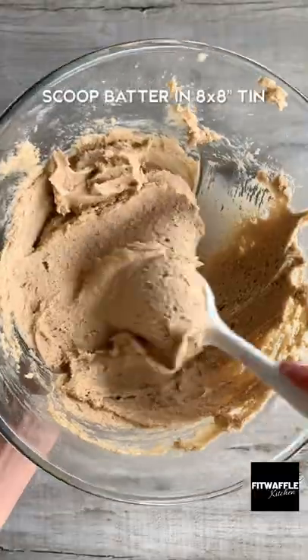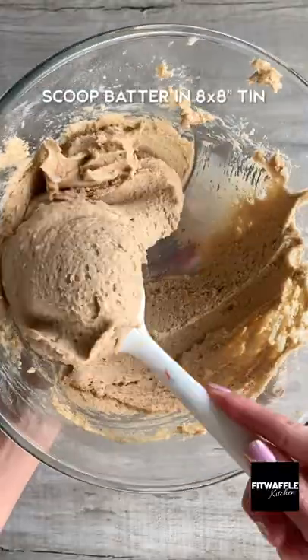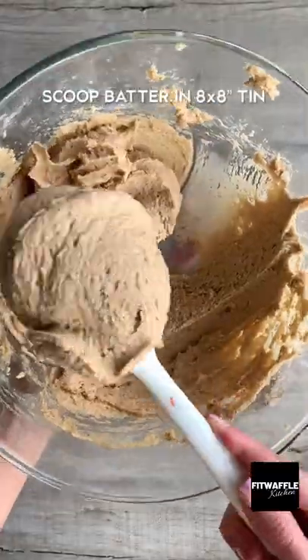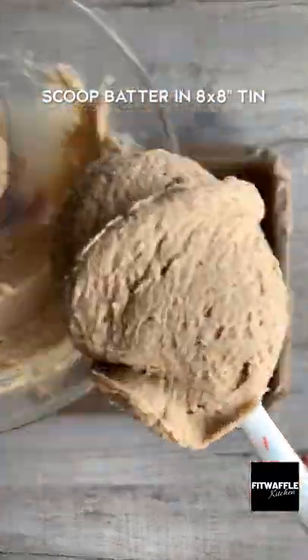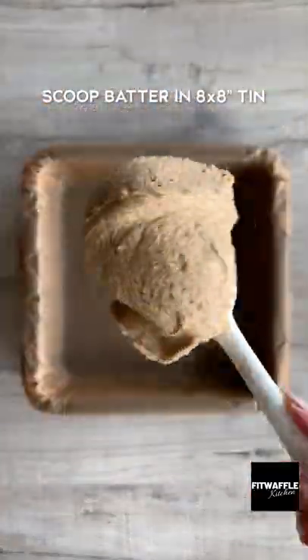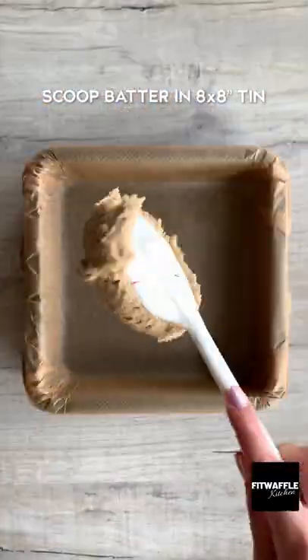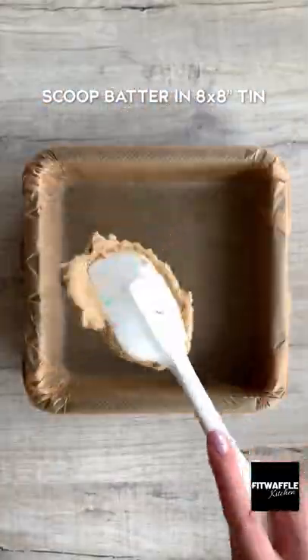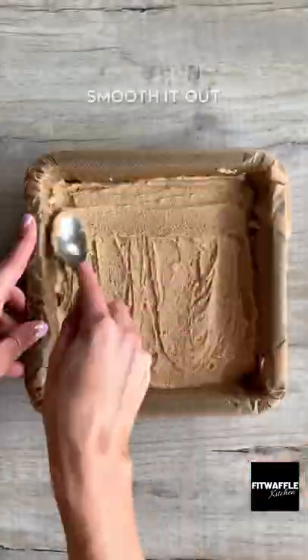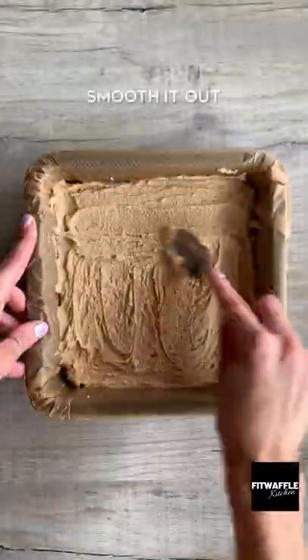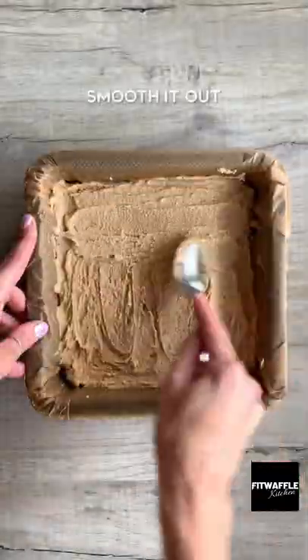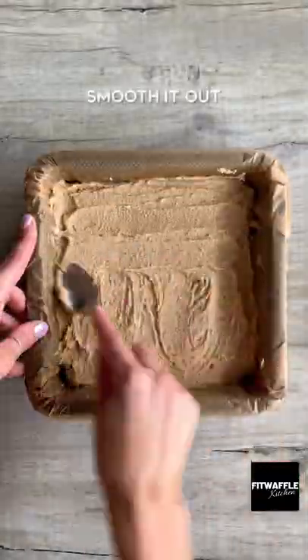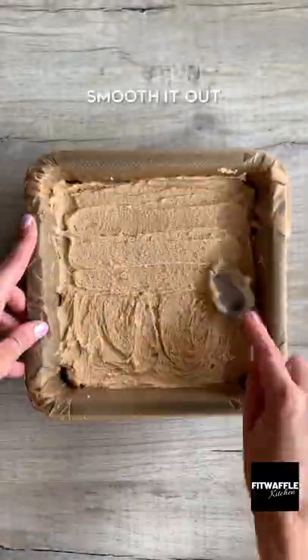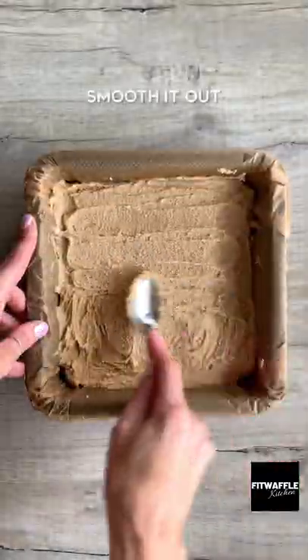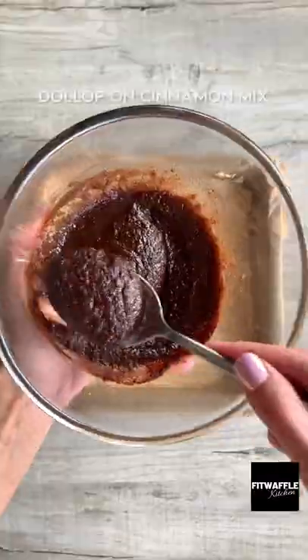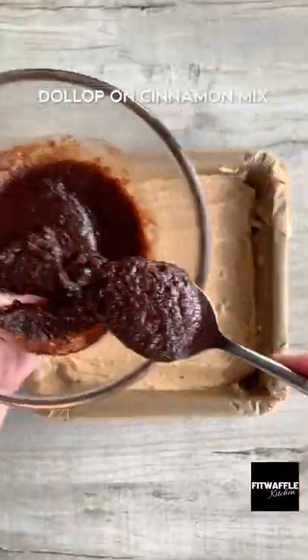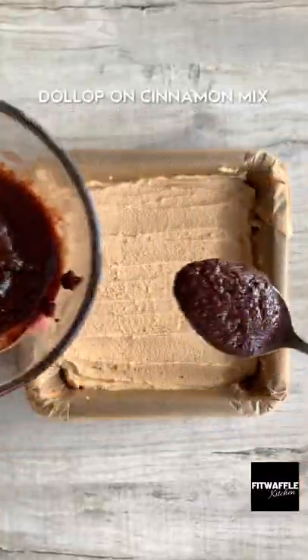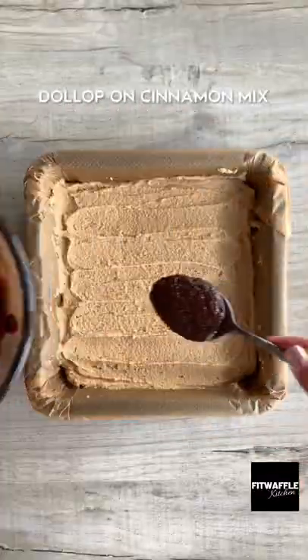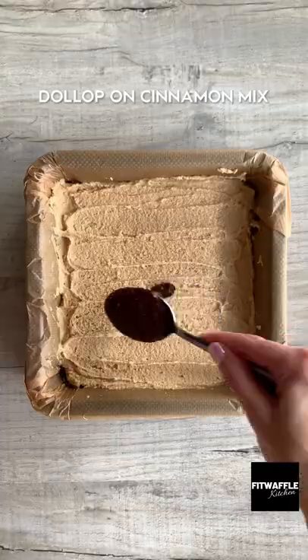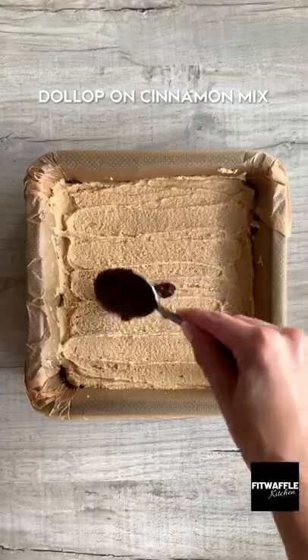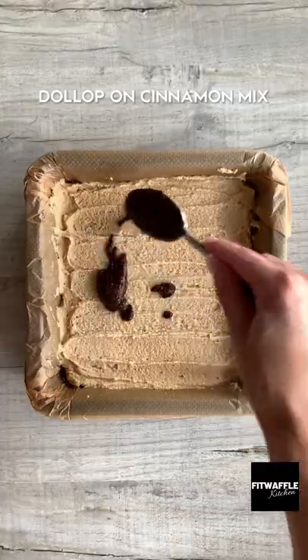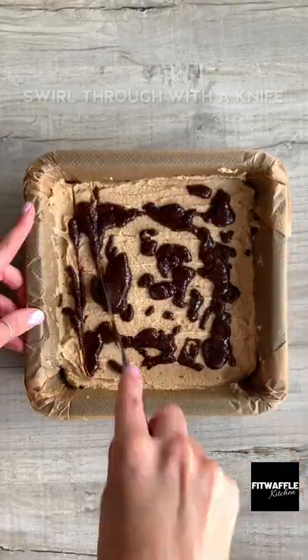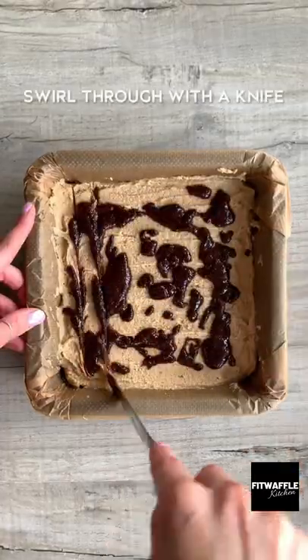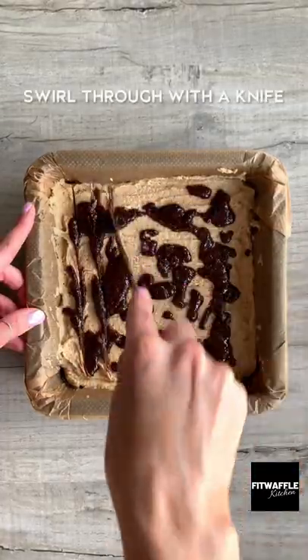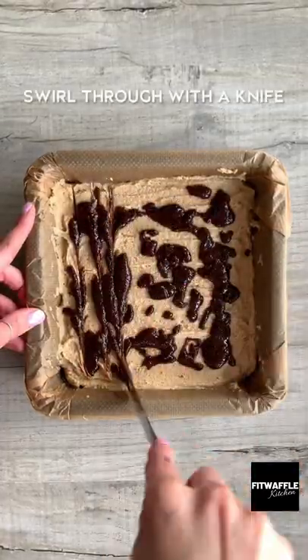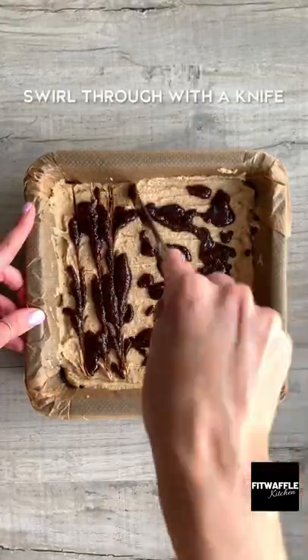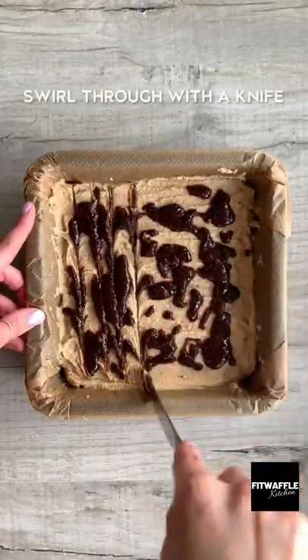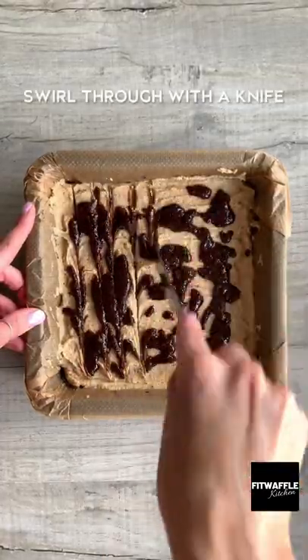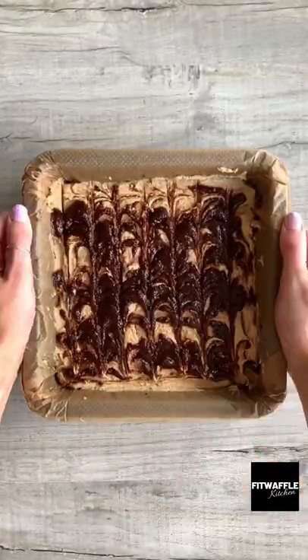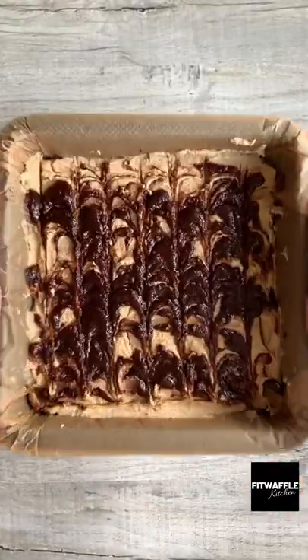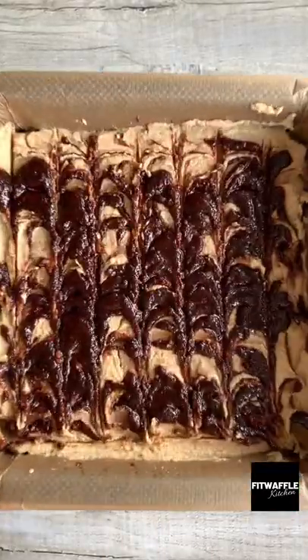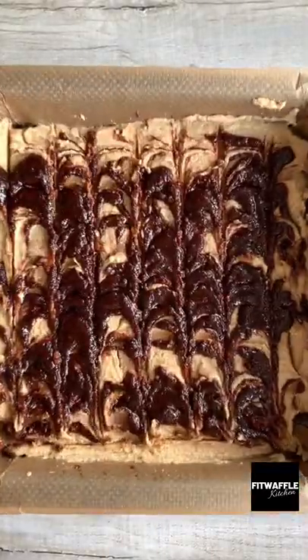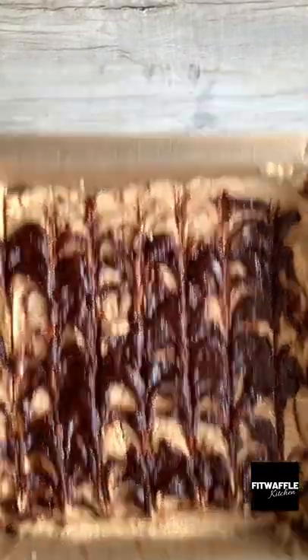Then scoop the batter into a baking tray and smooth it out. Dole up your cinnamon mix on top and swirl it through with a knife. Then bake in the oven and let it cool.